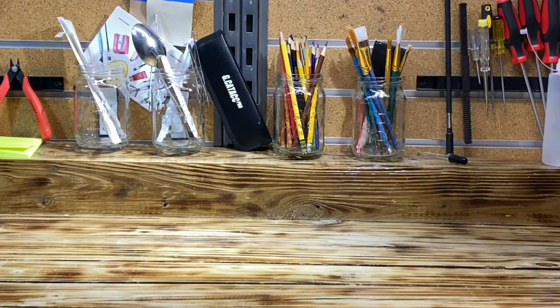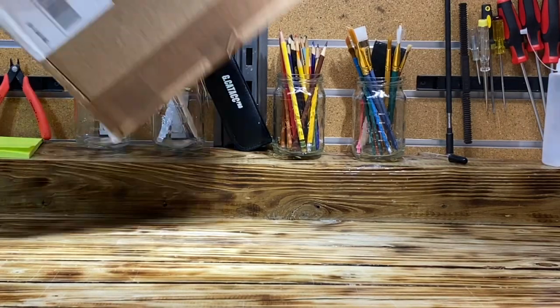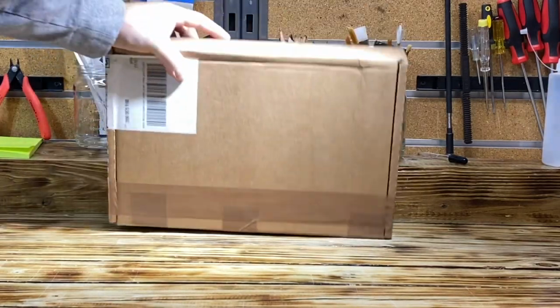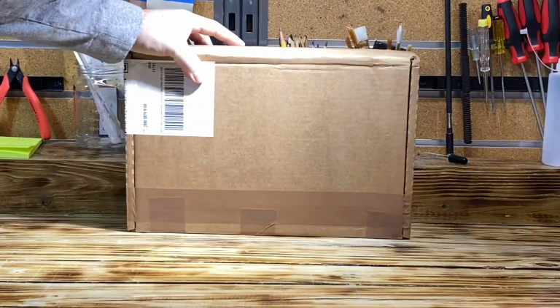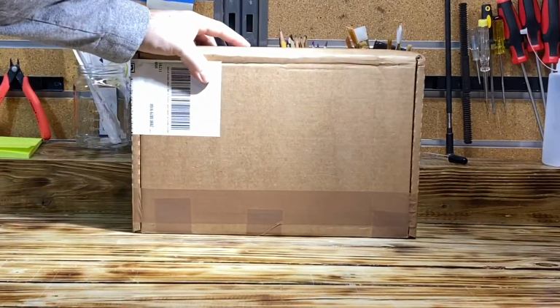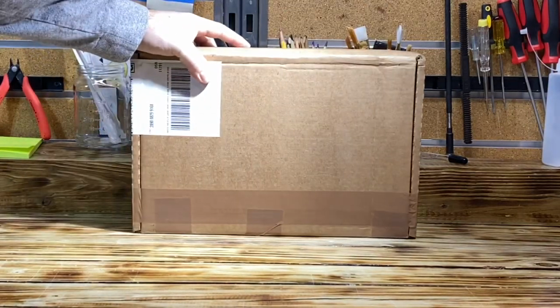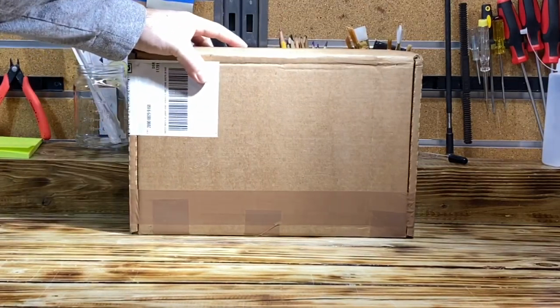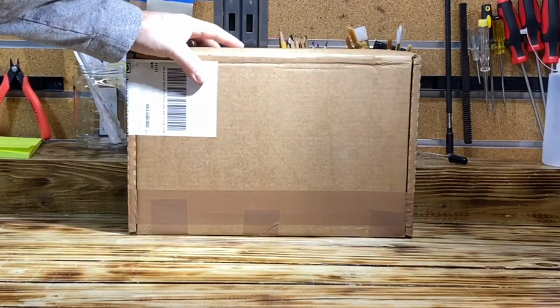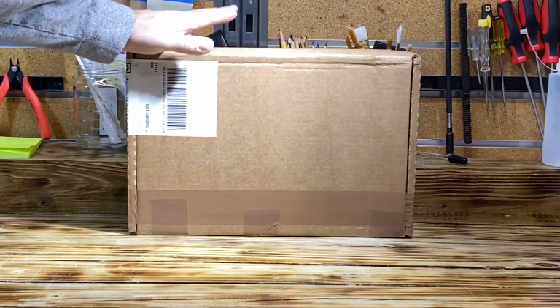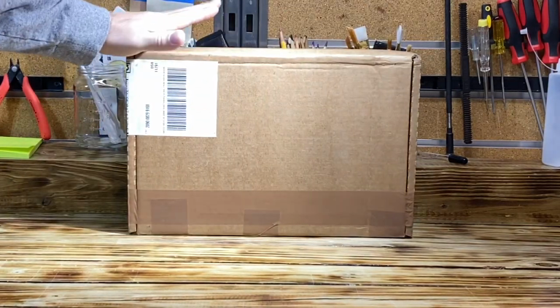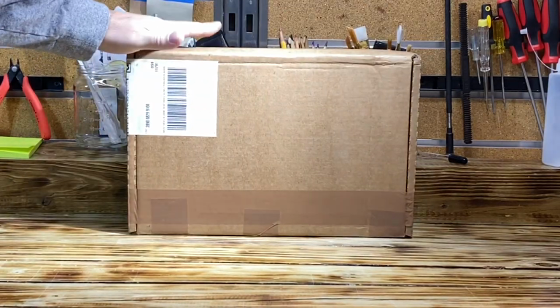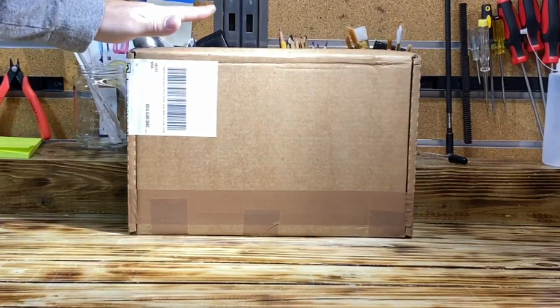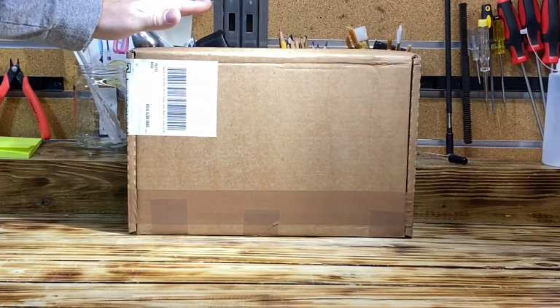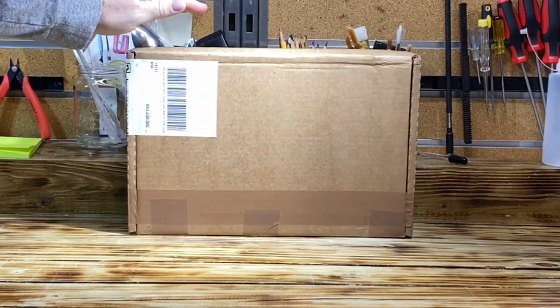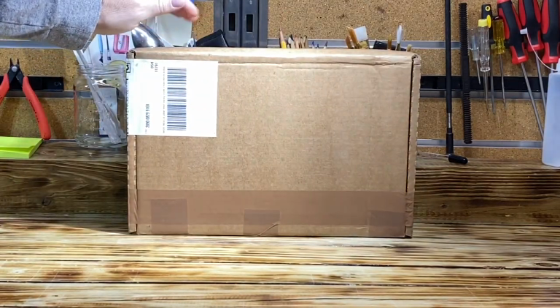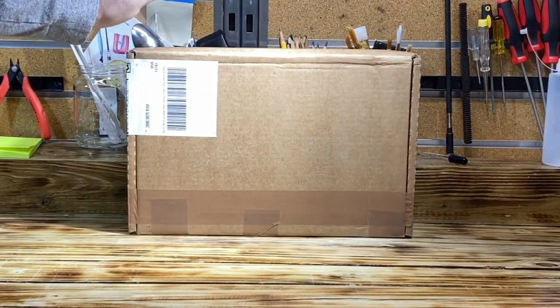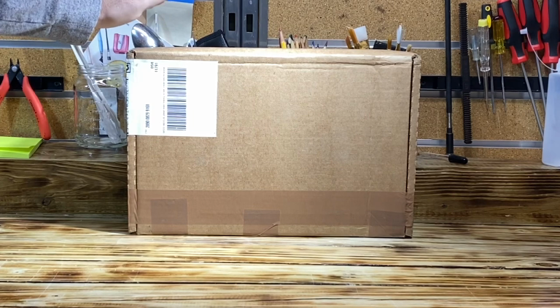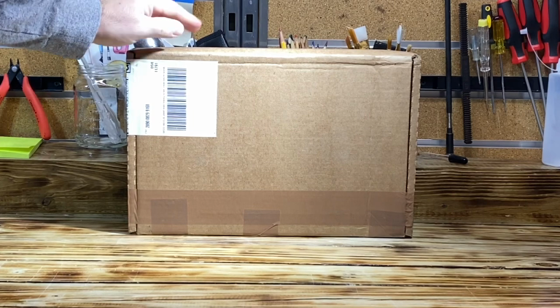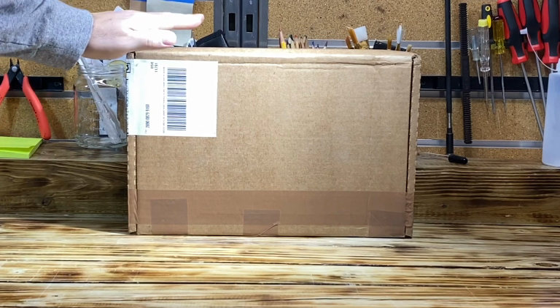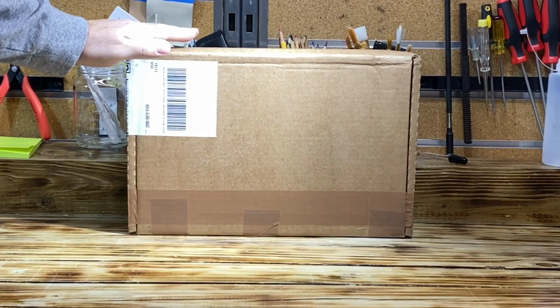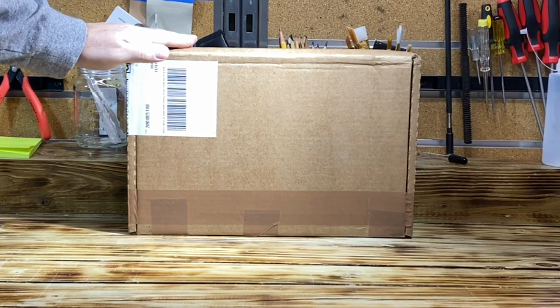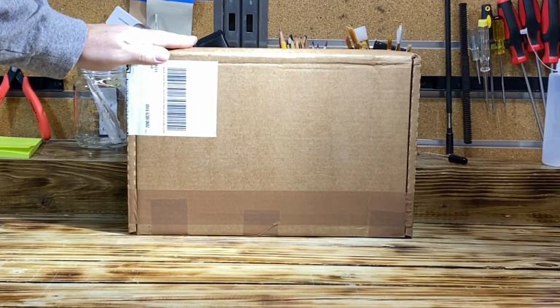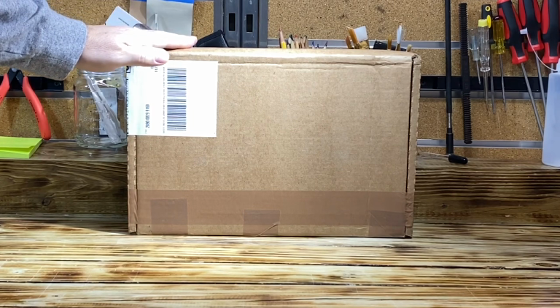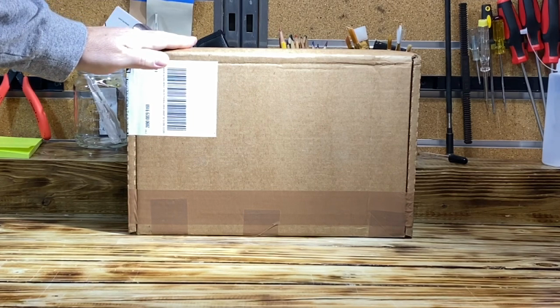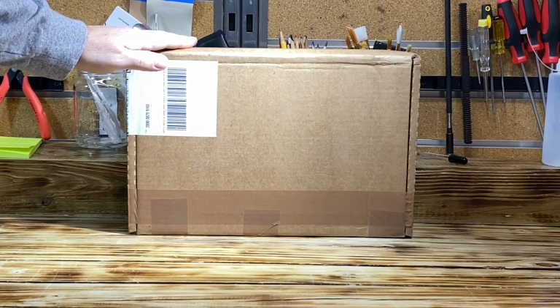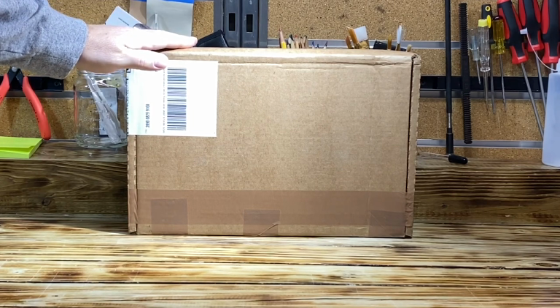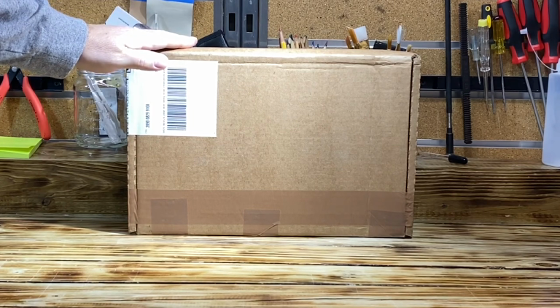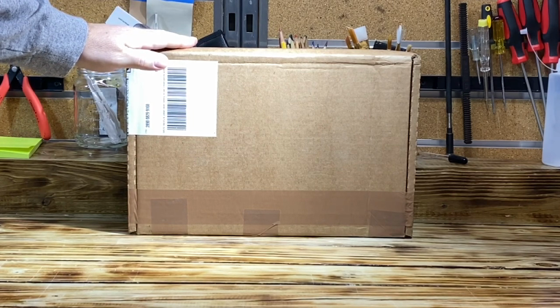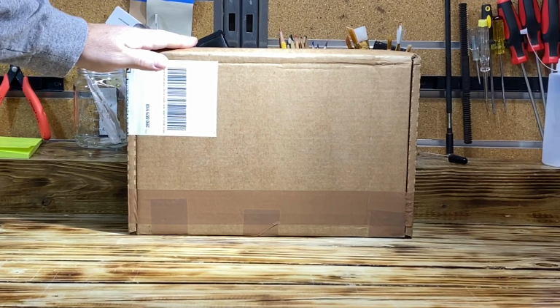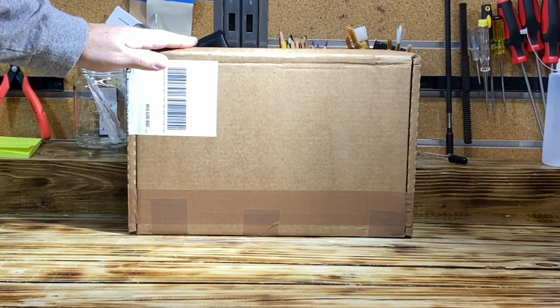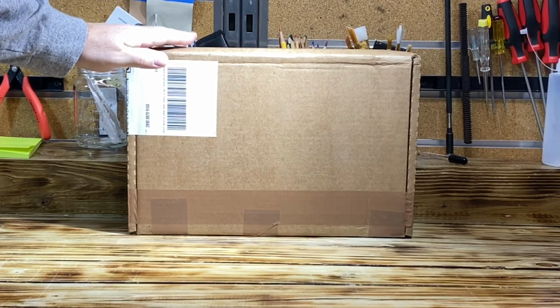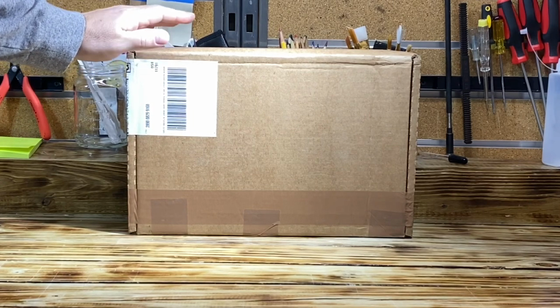Hello YouTube, you know what this means — you got it, it's another CGC unboxing. Stay tuned.